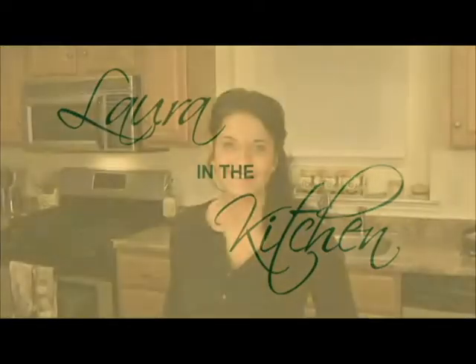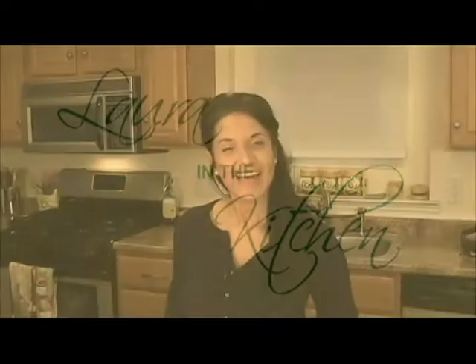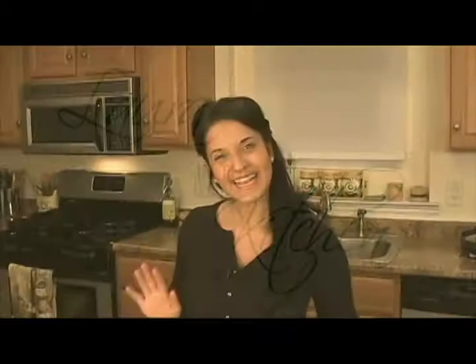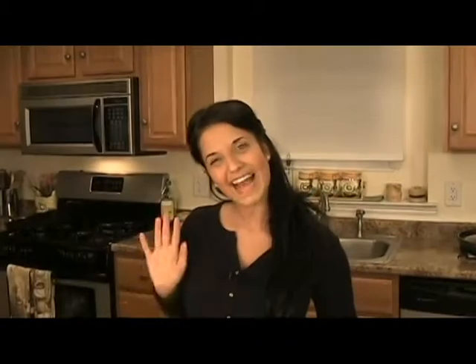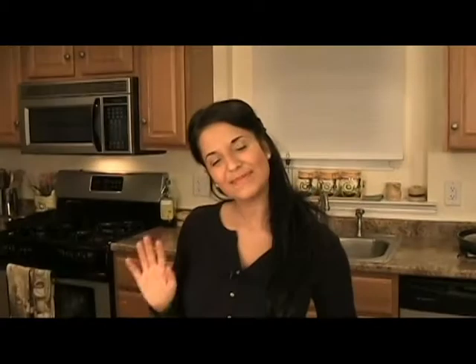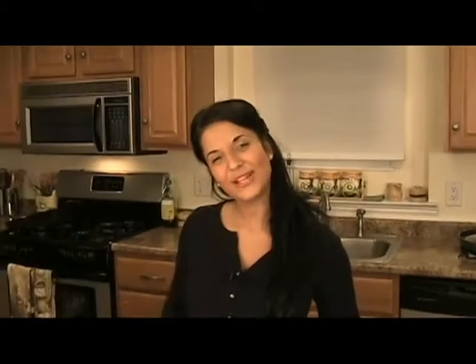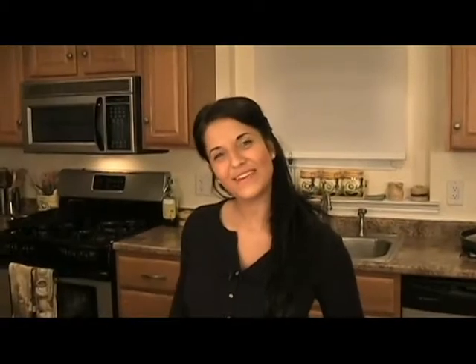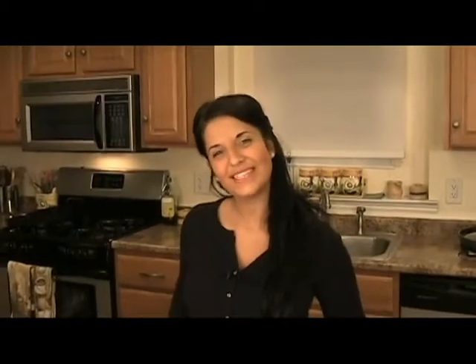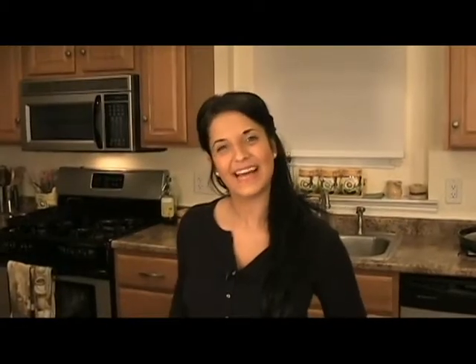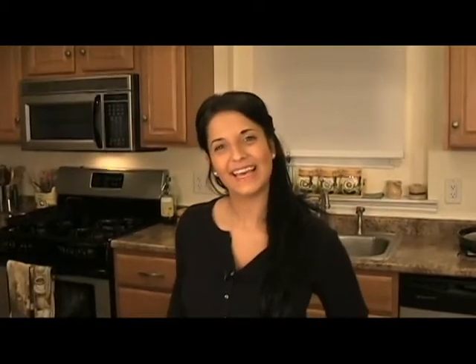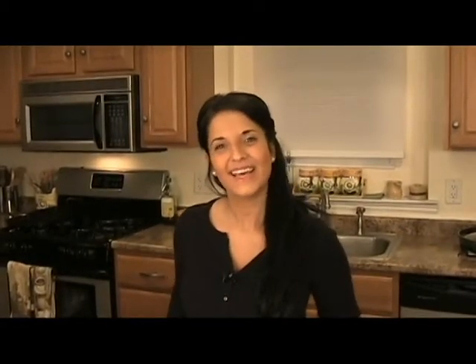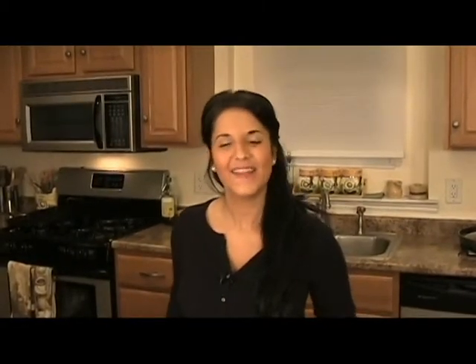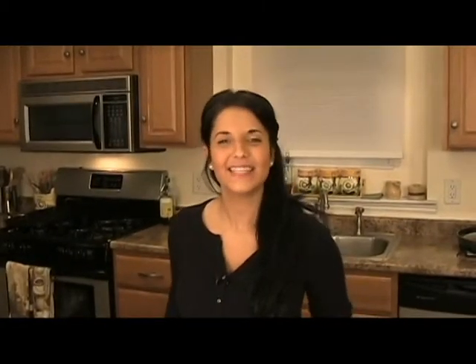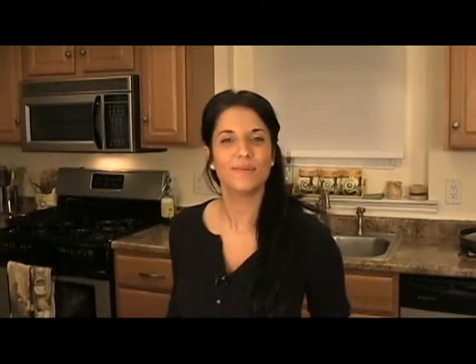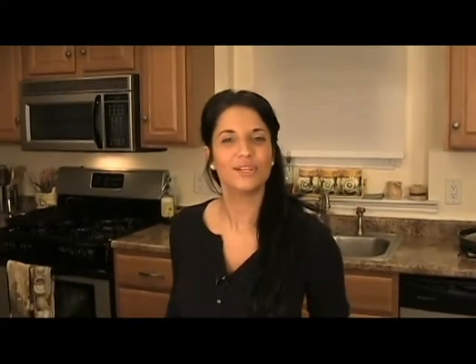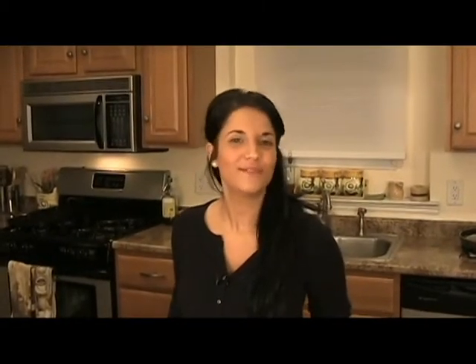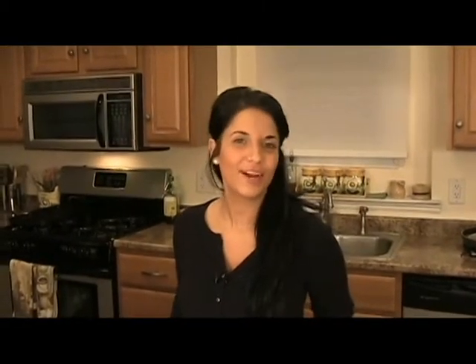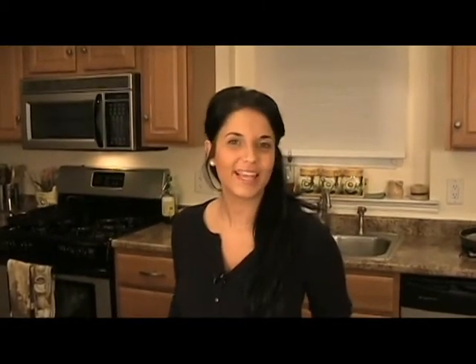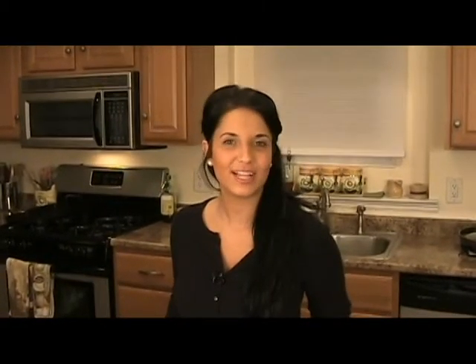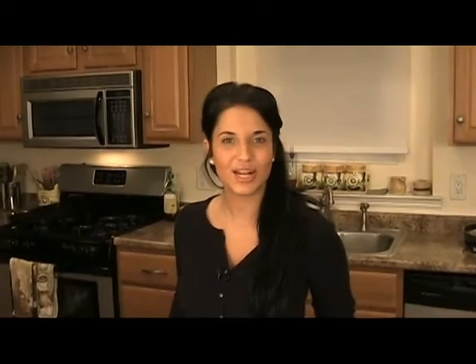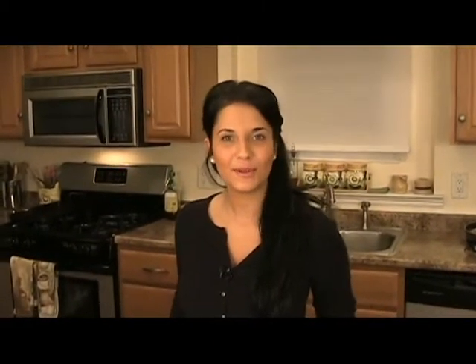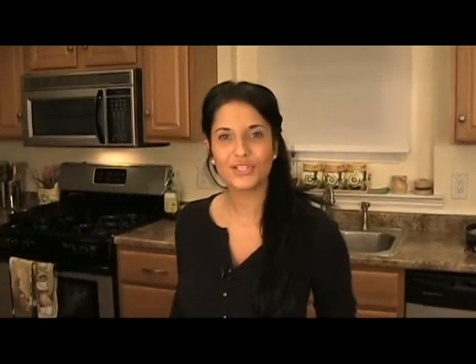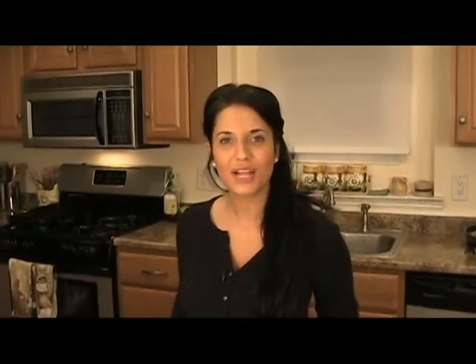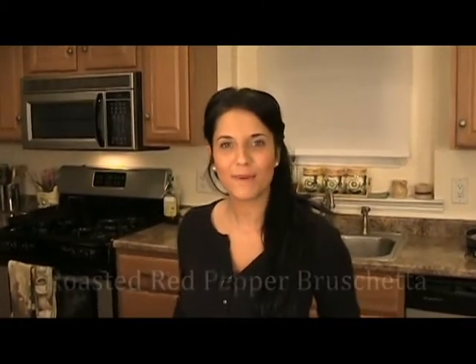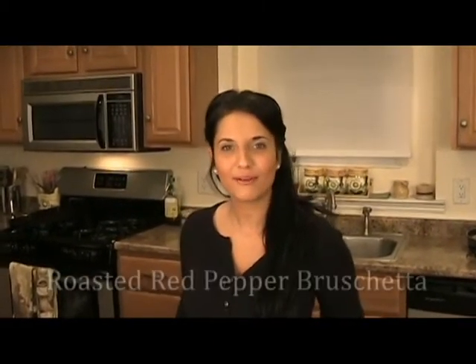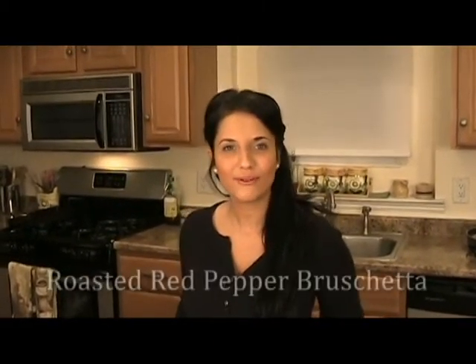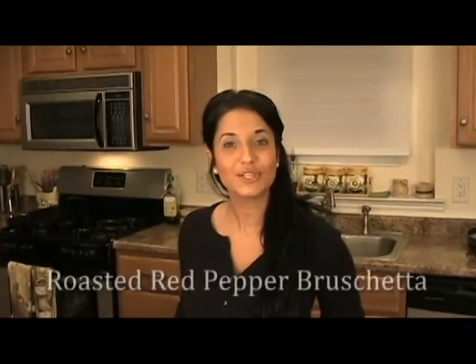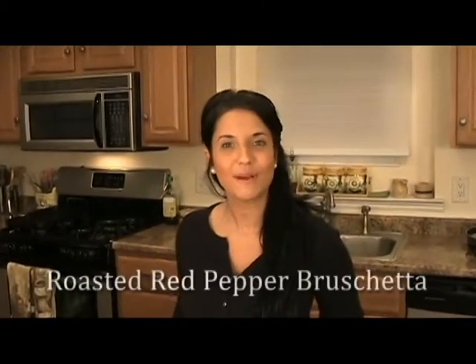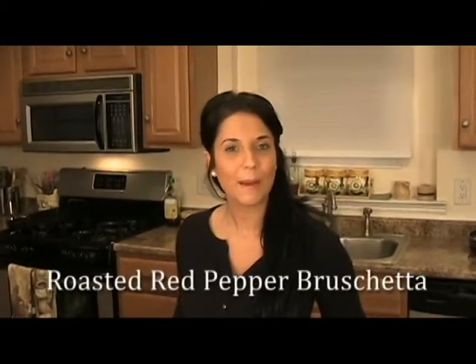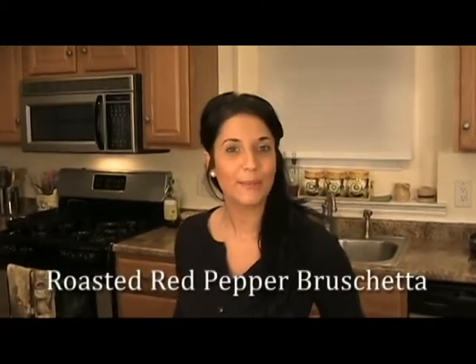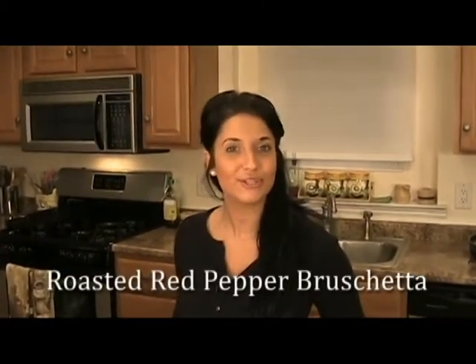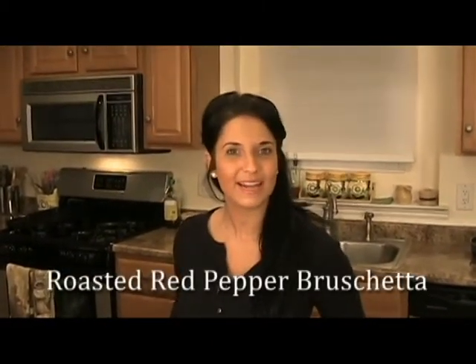Hi guys, I'm Laura Vitale. On this episode of Laura in the Kitchen, I'm going to show you how to make a roasted red pepper bruschetta.